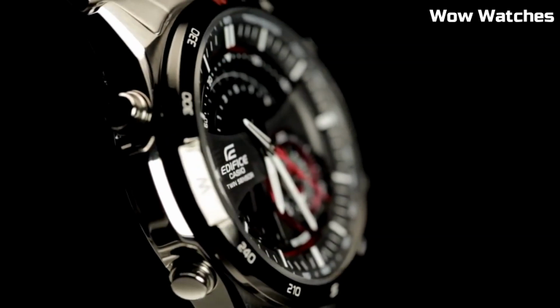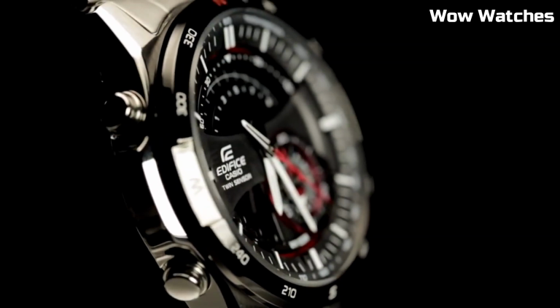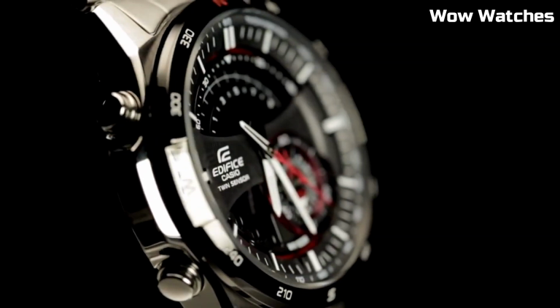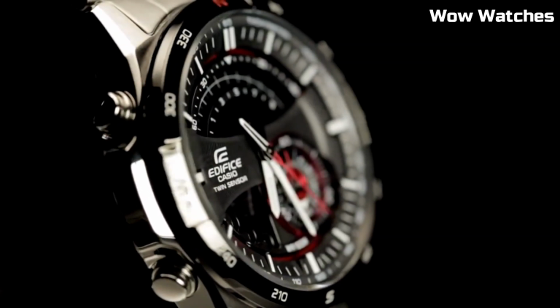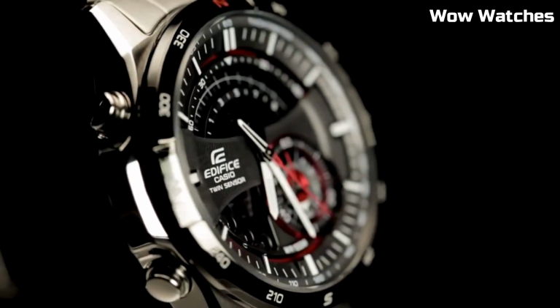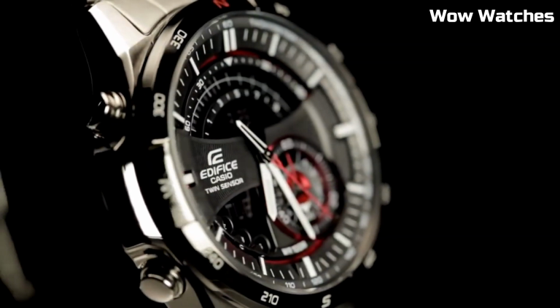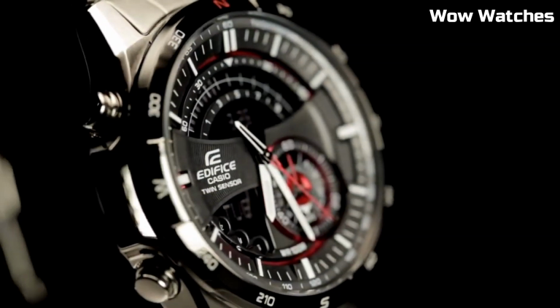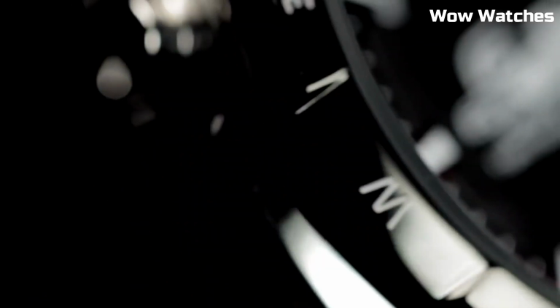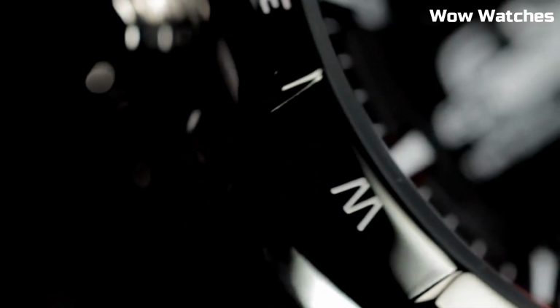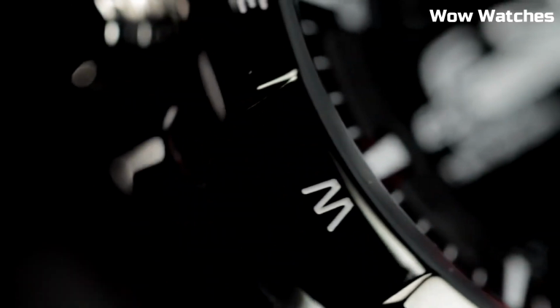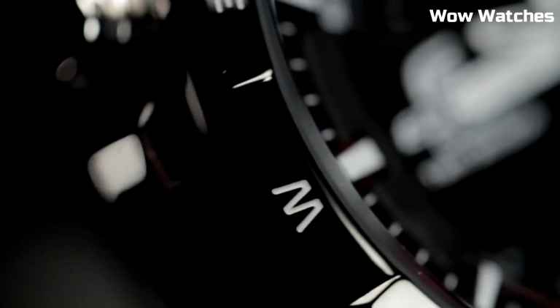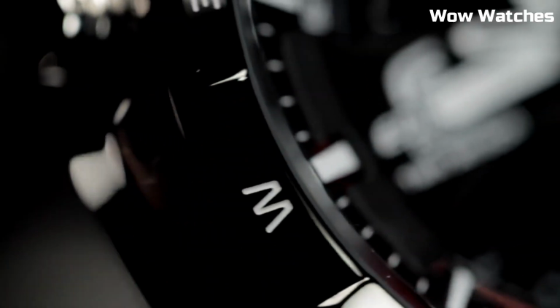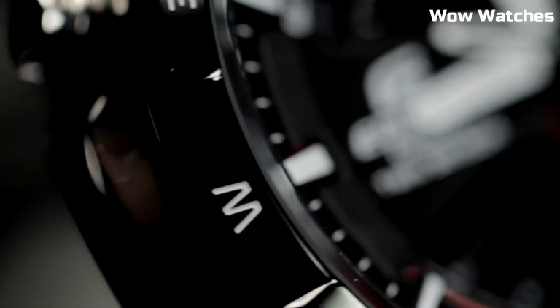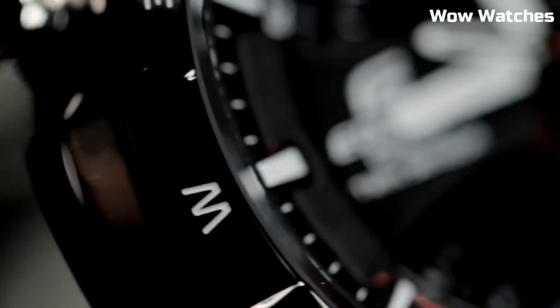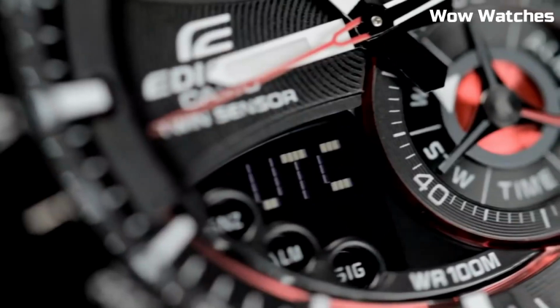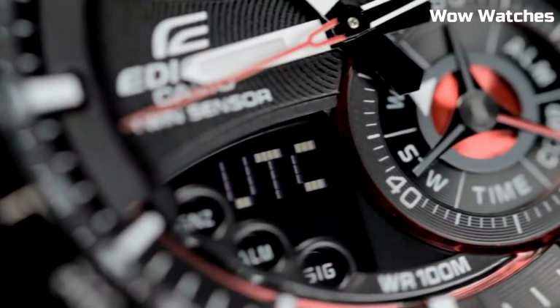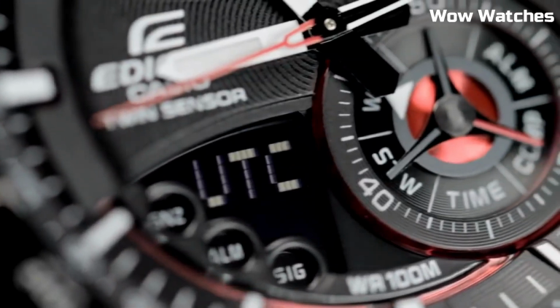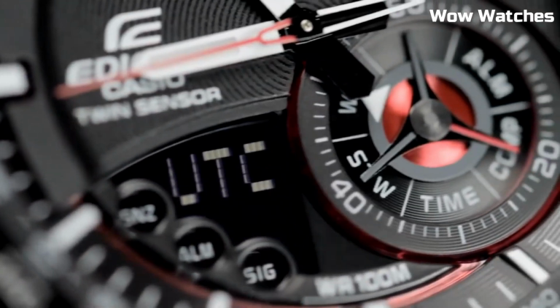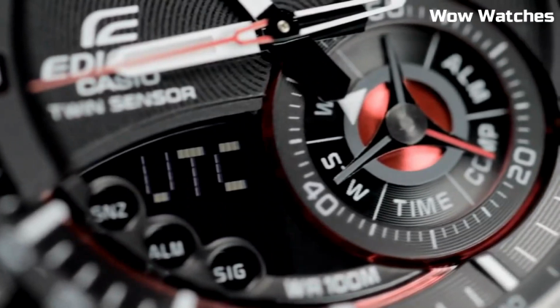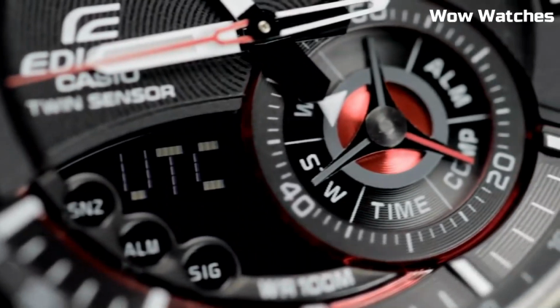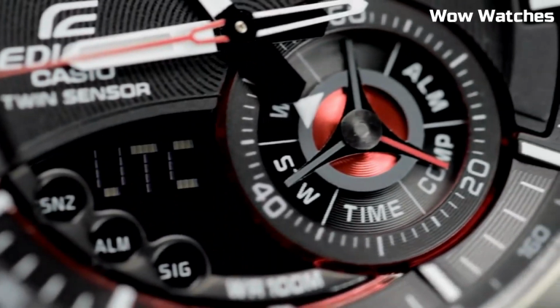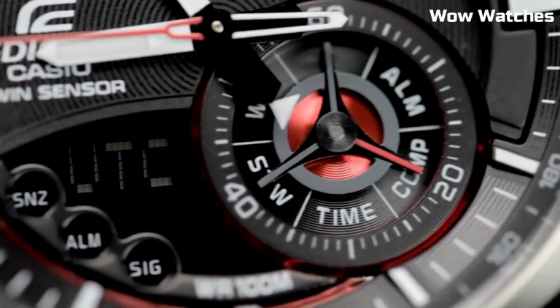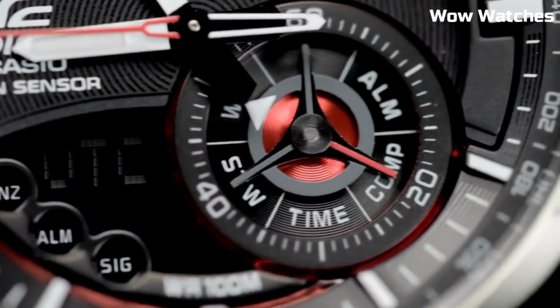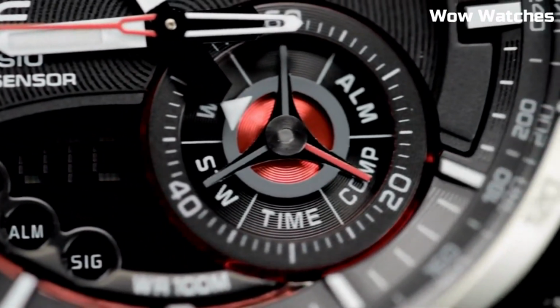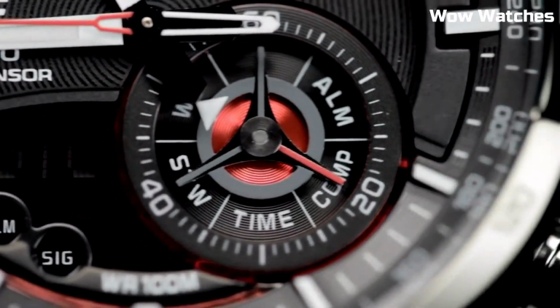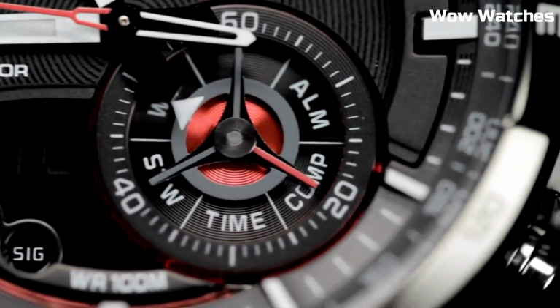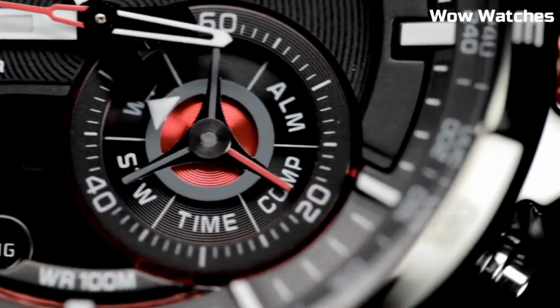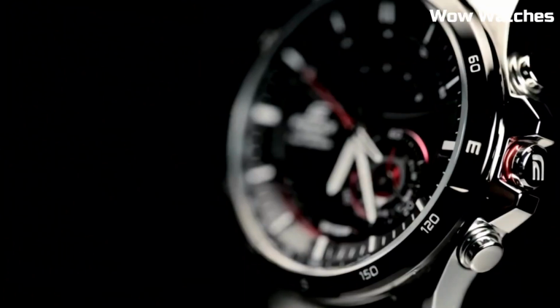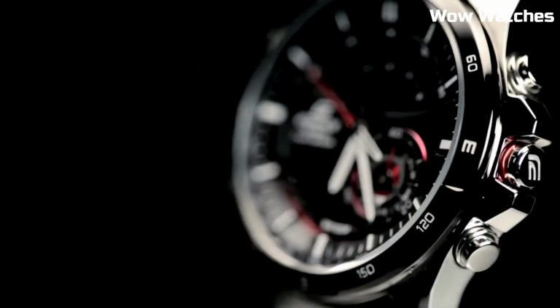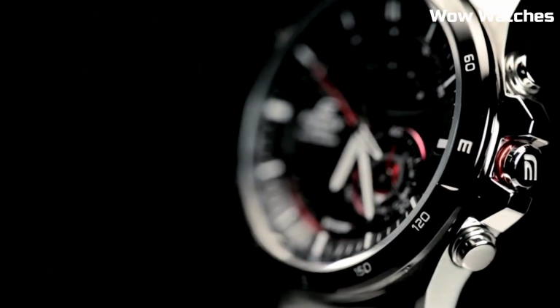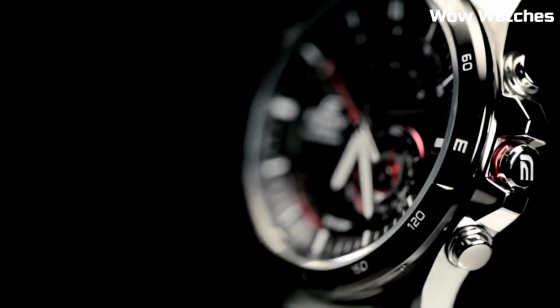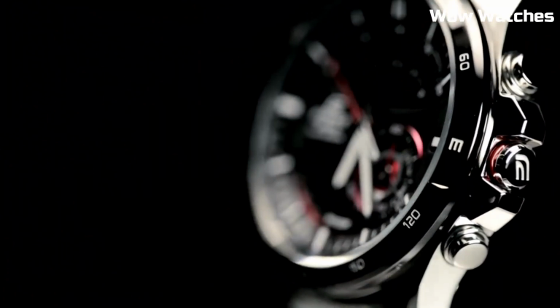The ERA200's bold dial displays a plethora of data, including world time zones, a chronograph, and a date display.